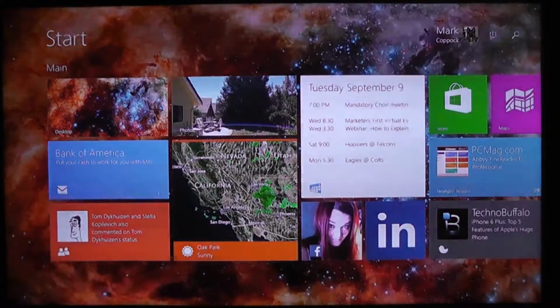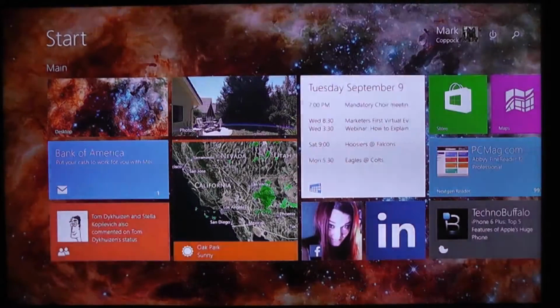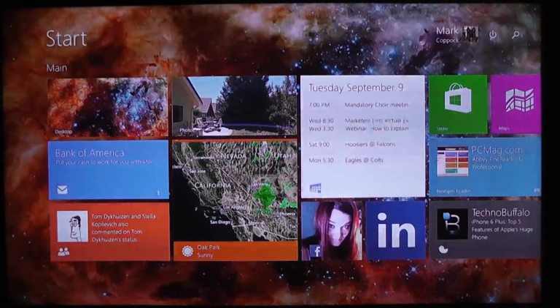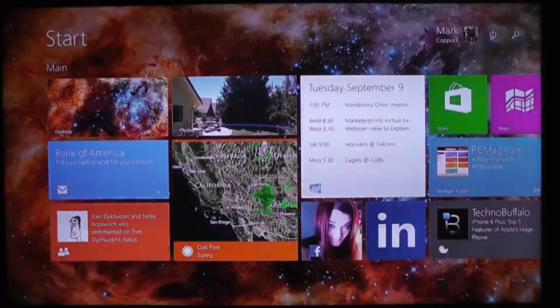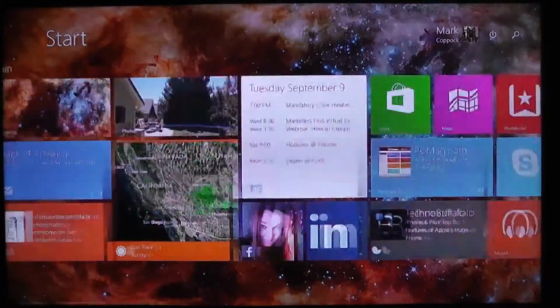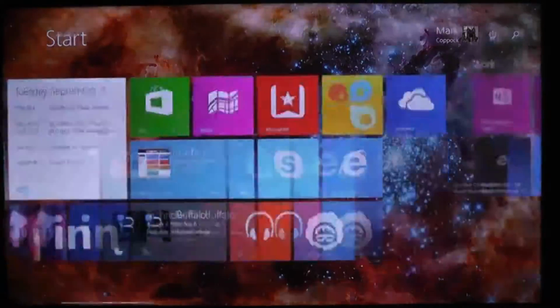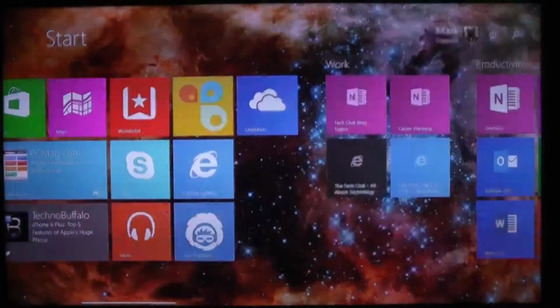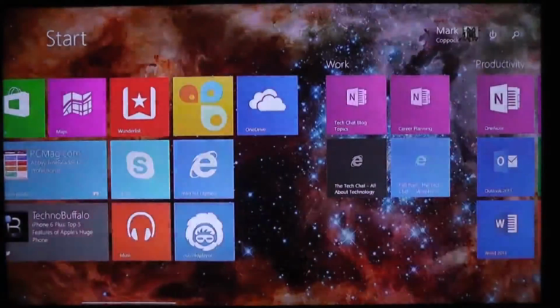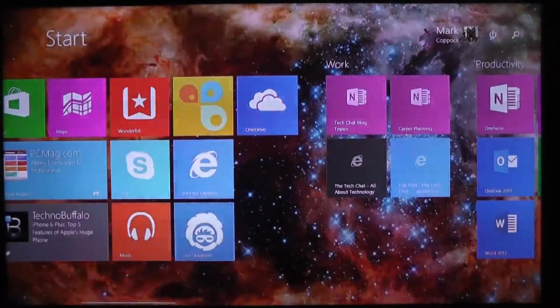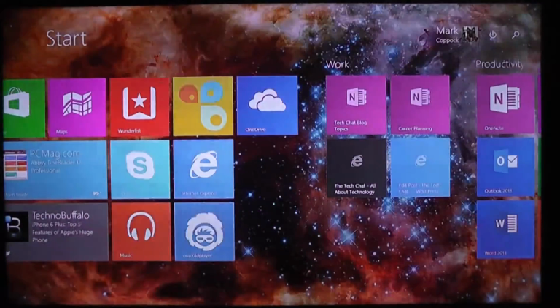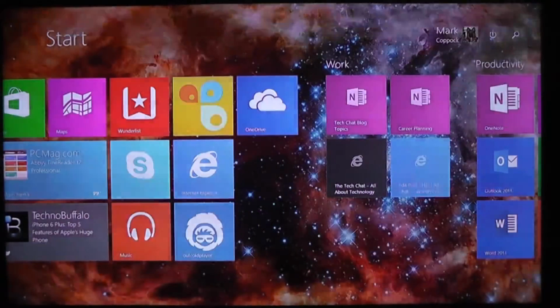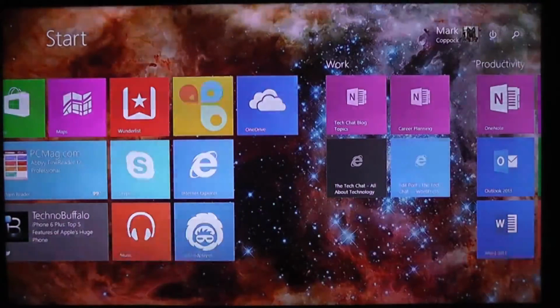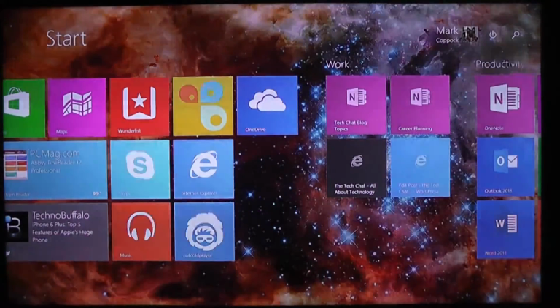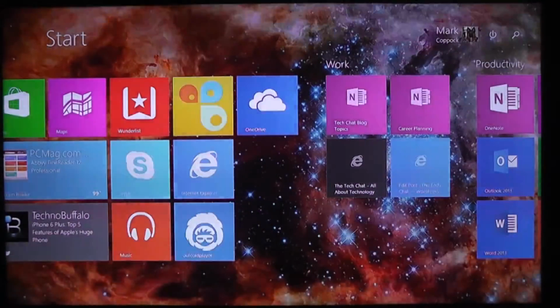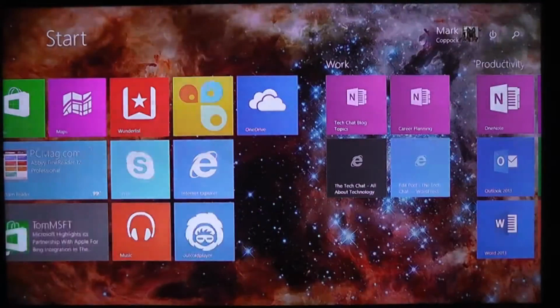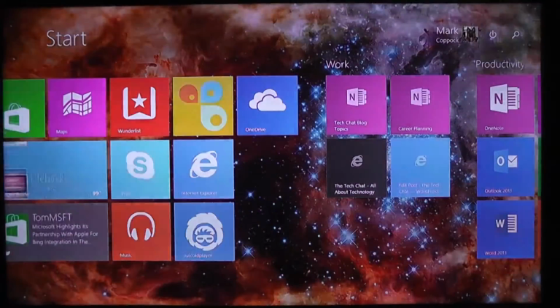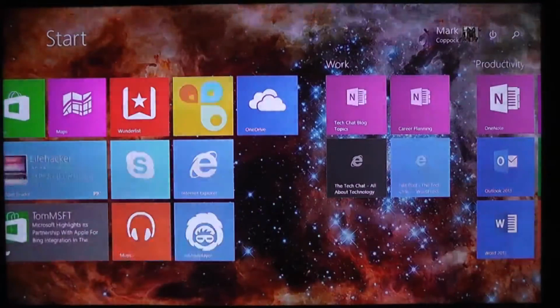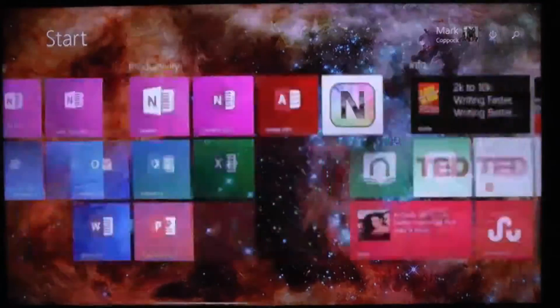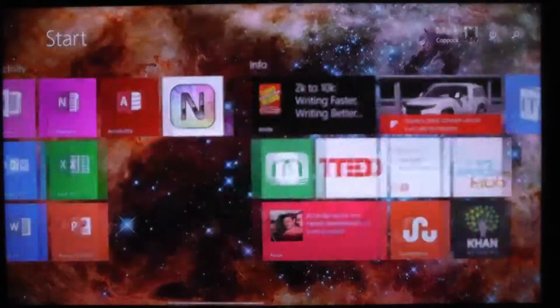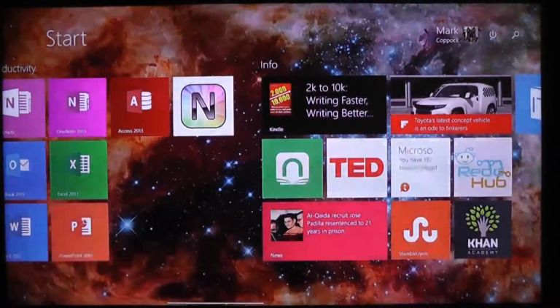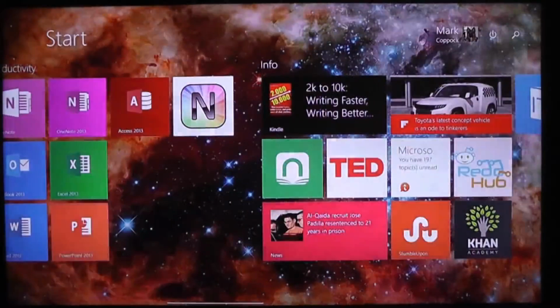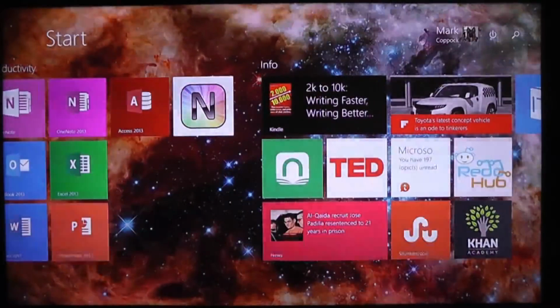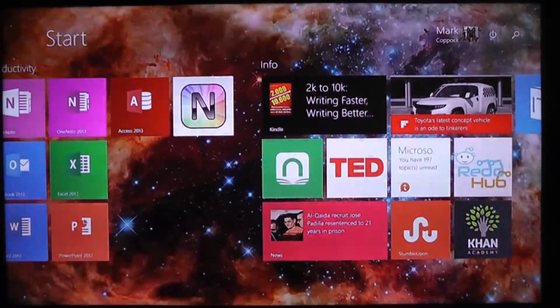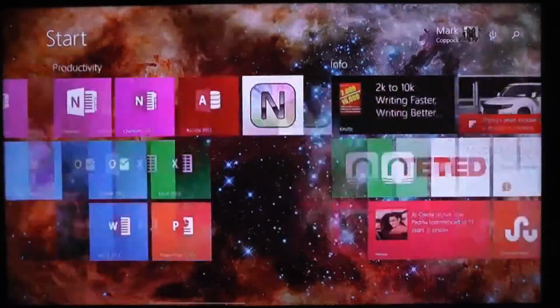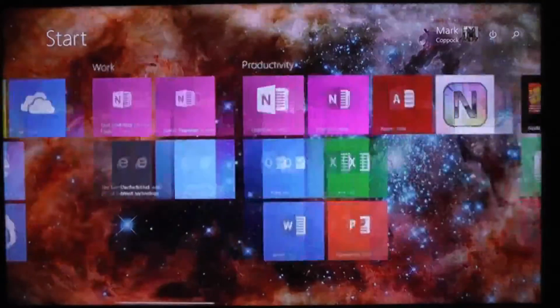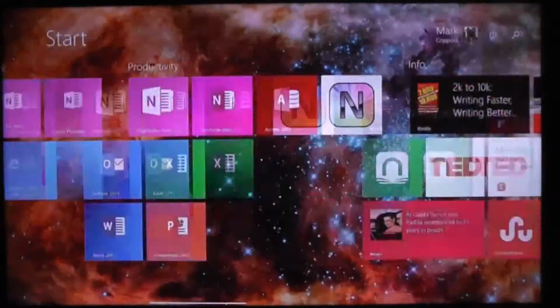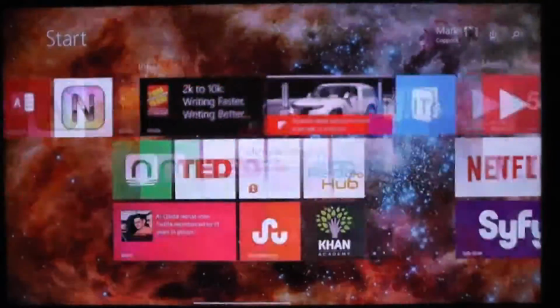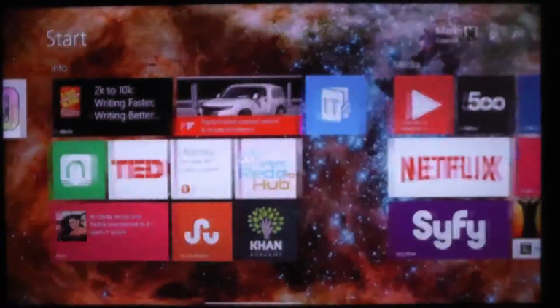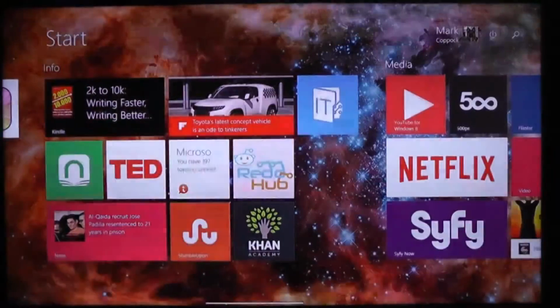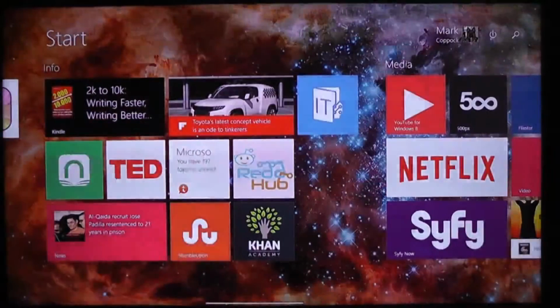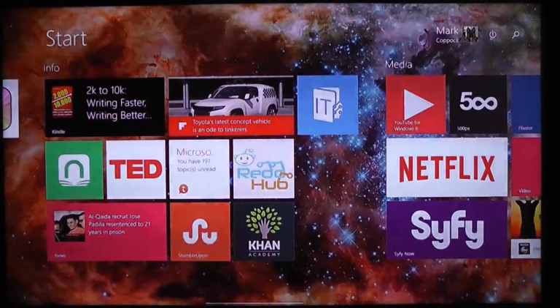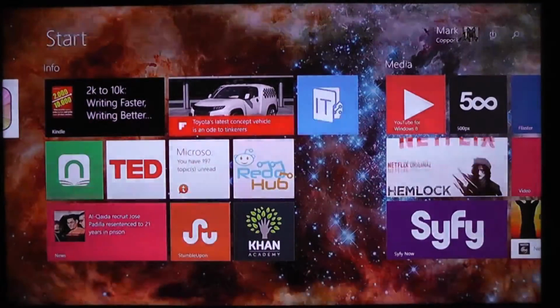So here we have our modern interface scrolling back and forth. Works fine. Let's go ahead and try out some video.